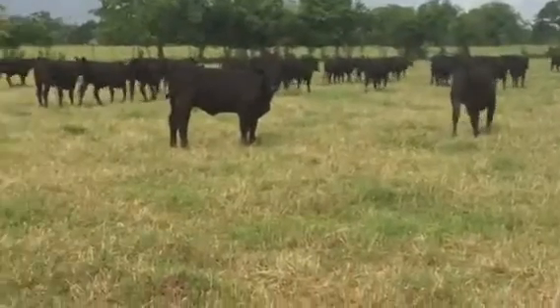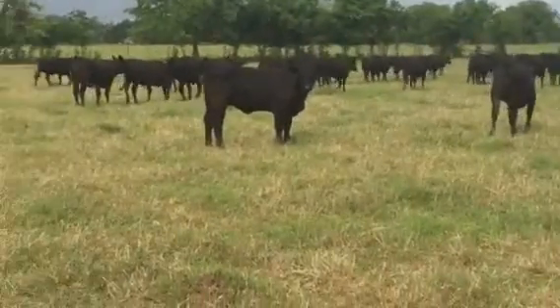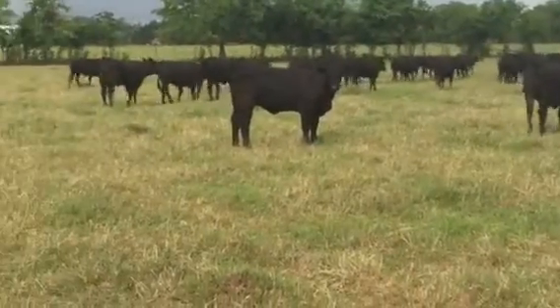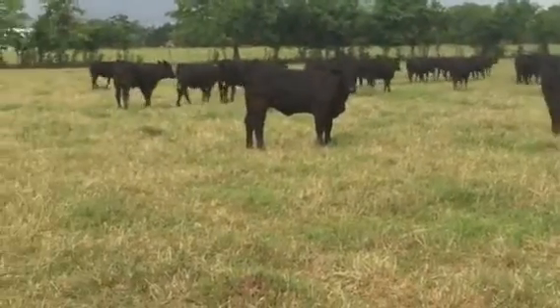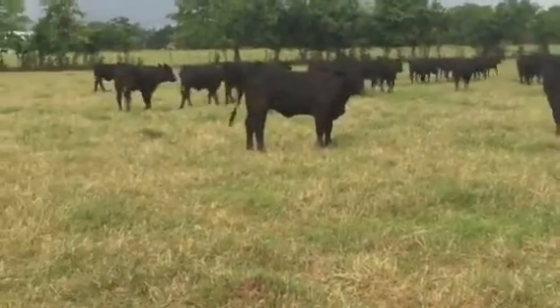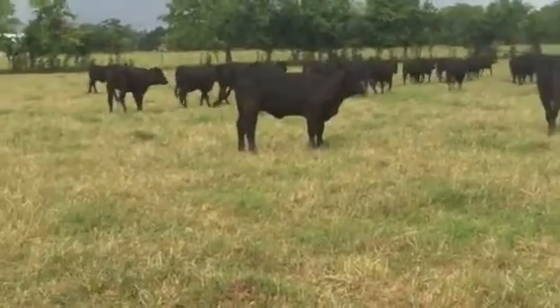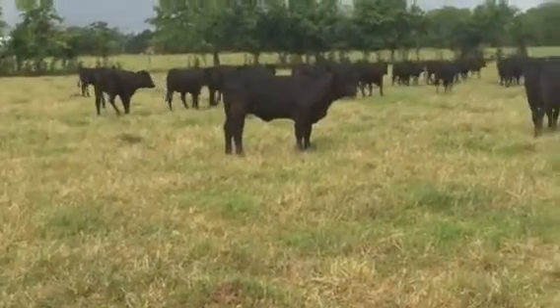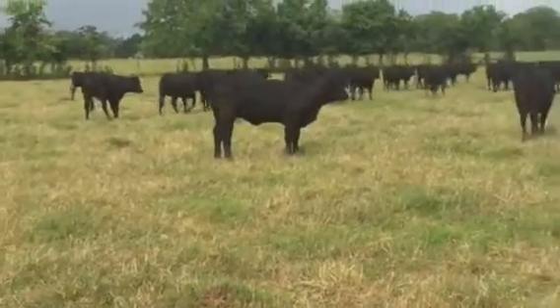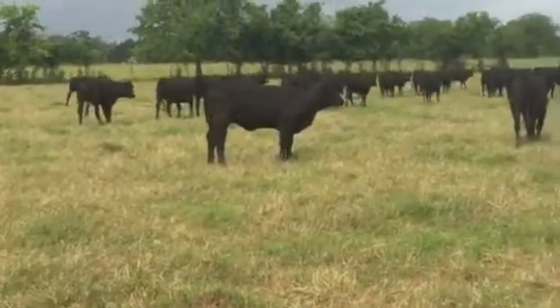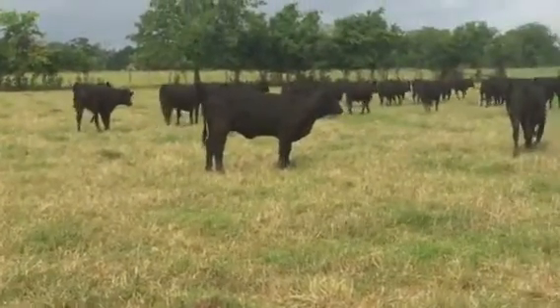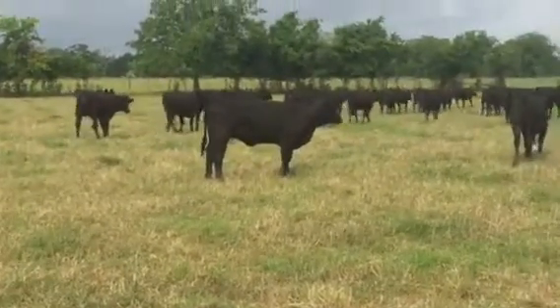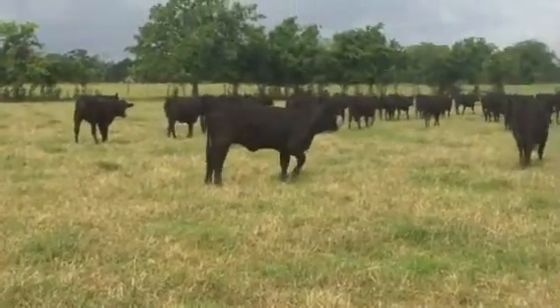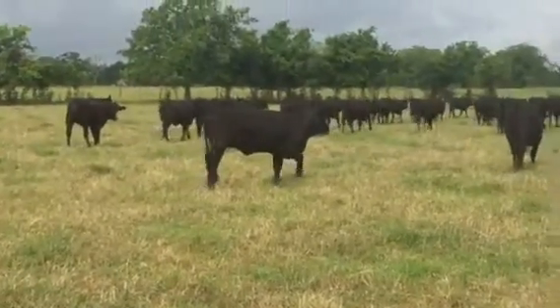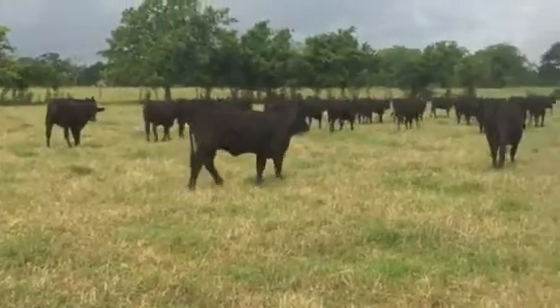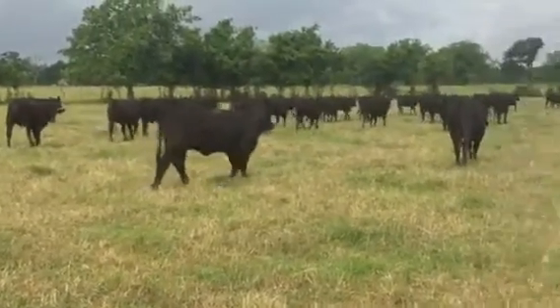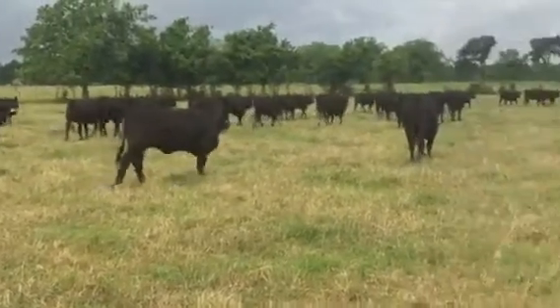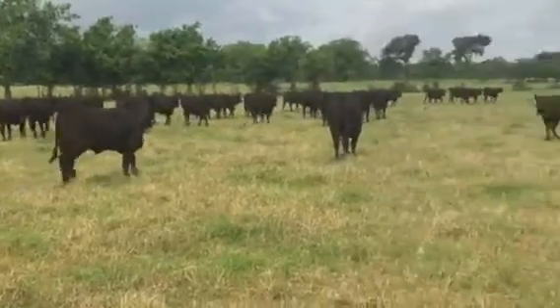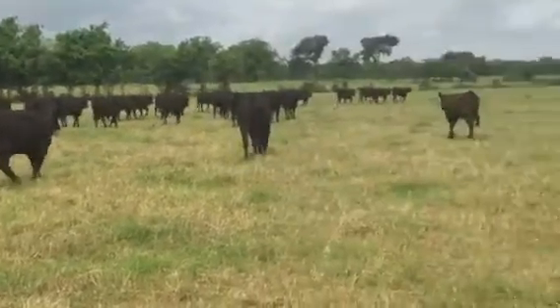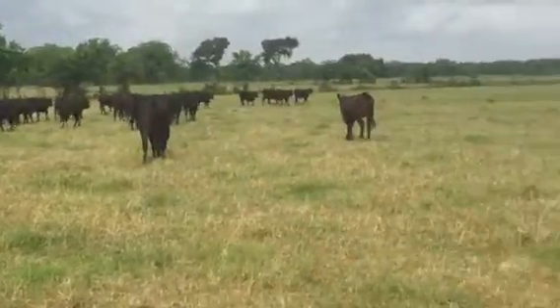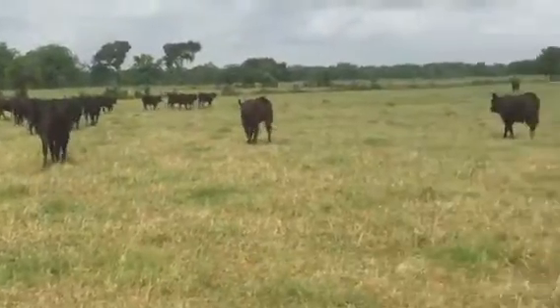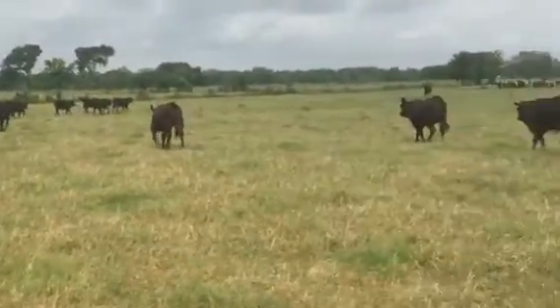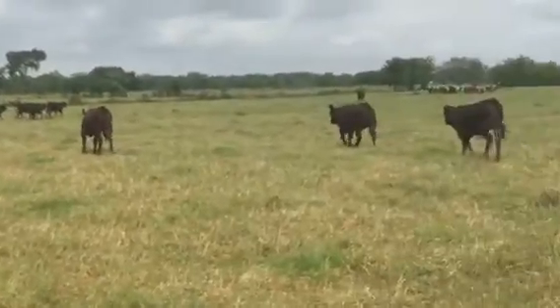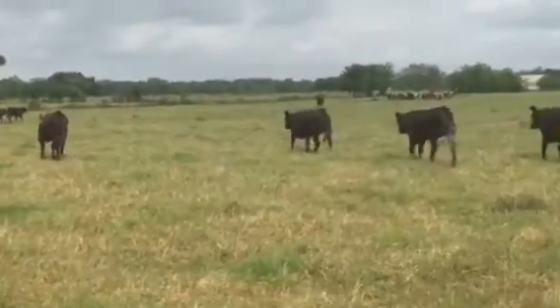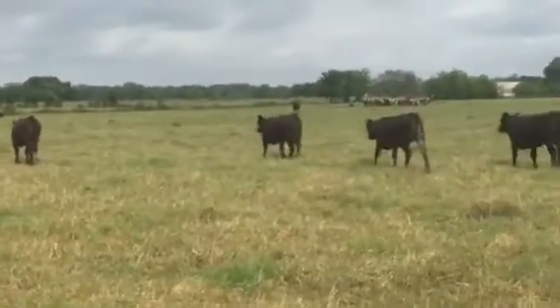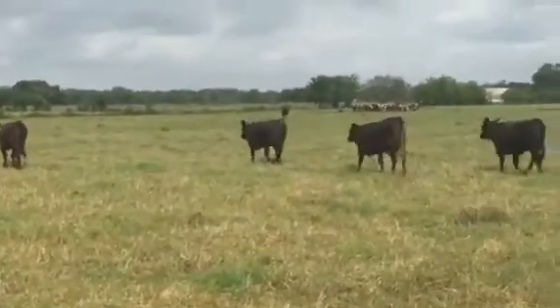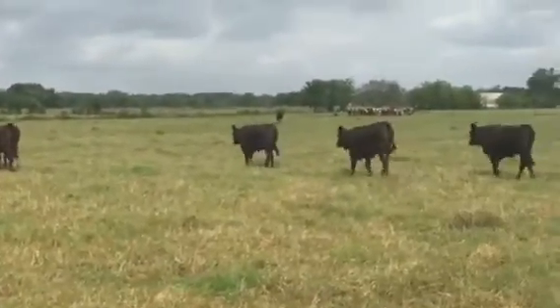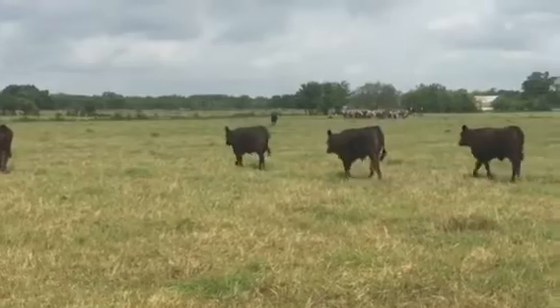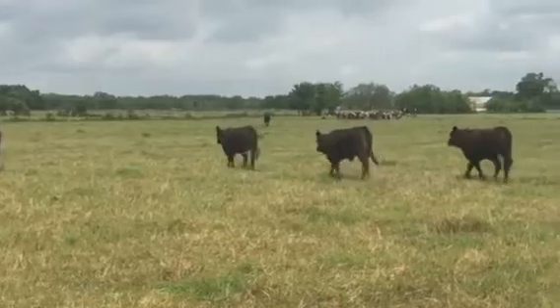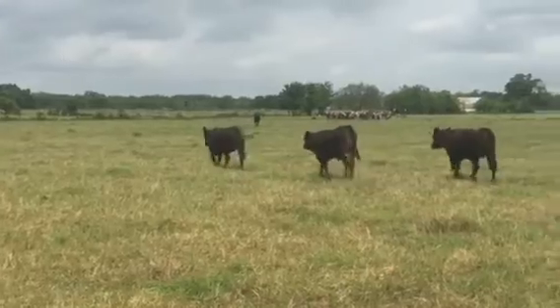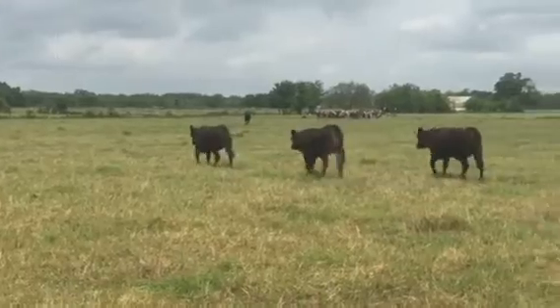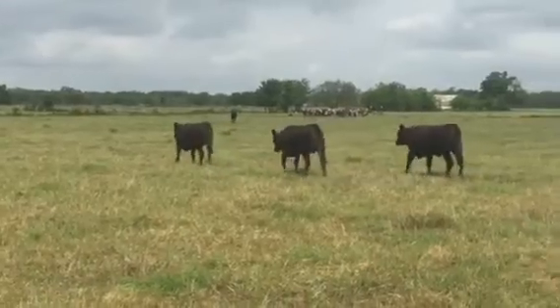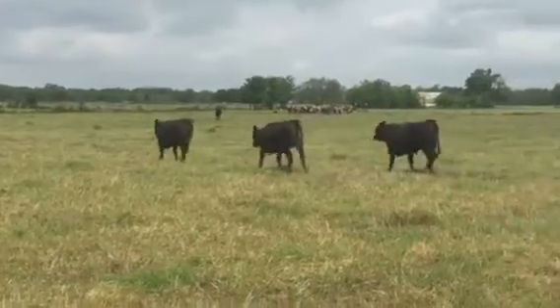Raising coastal again. We're outside of Wharton, Texas. And my Brayfords are over there — I'll video them in a second.